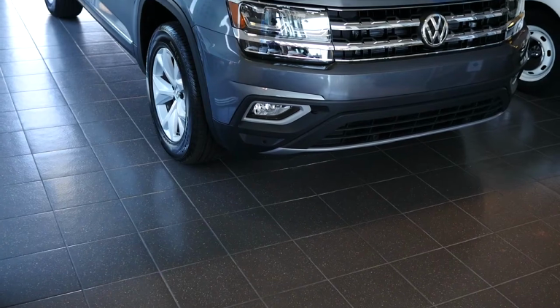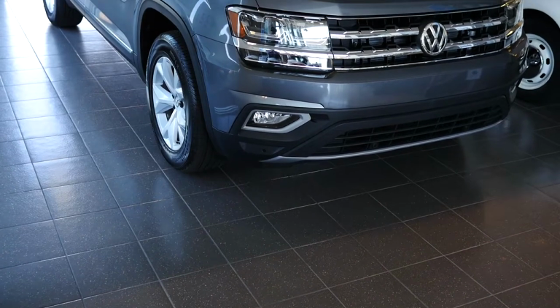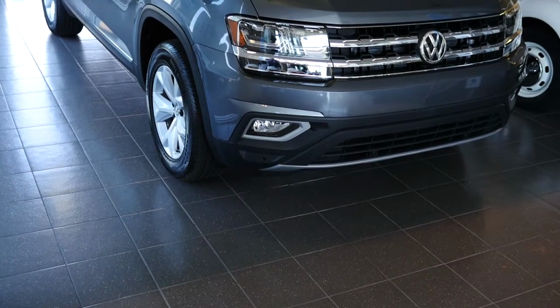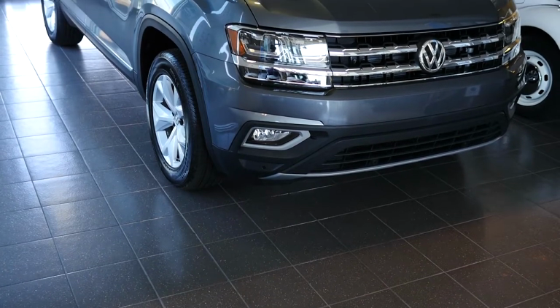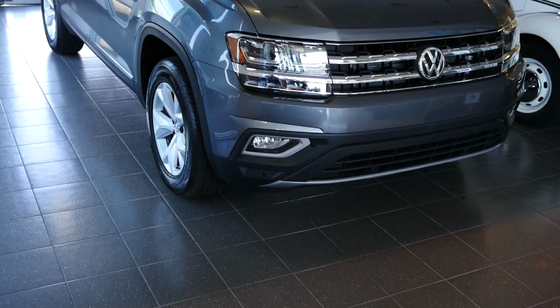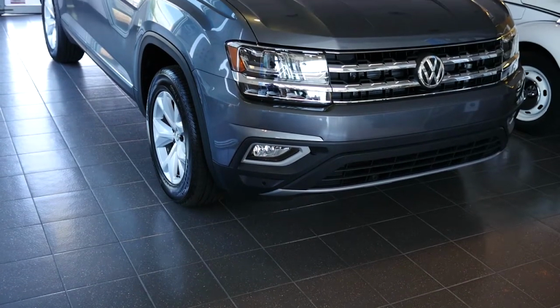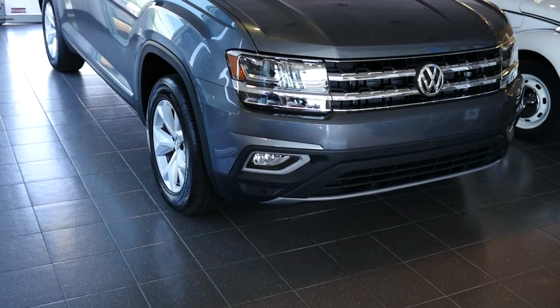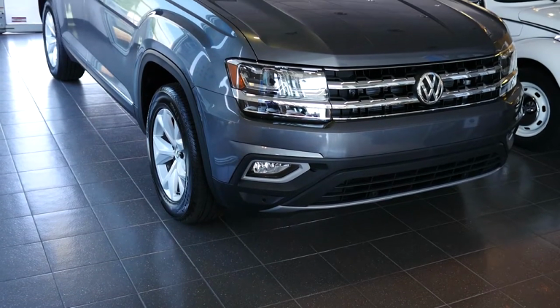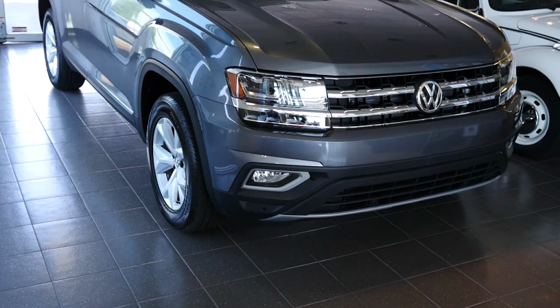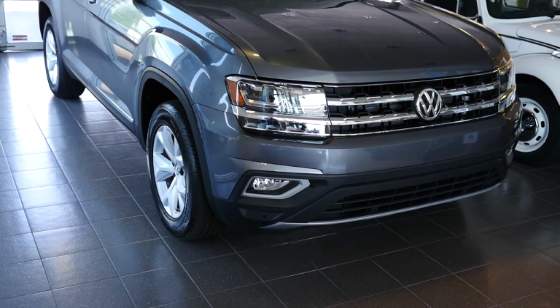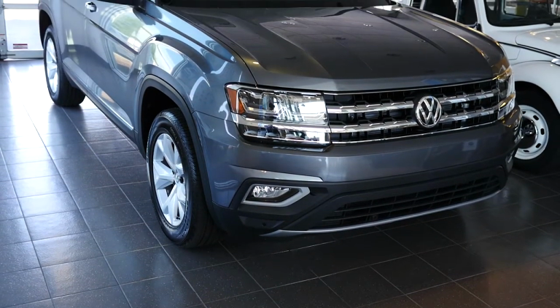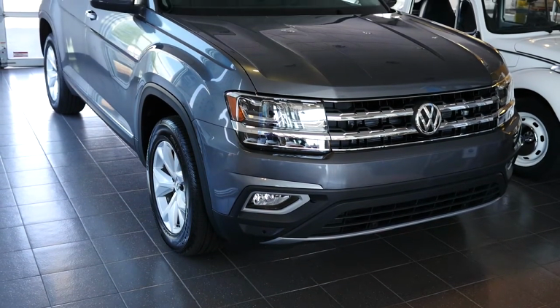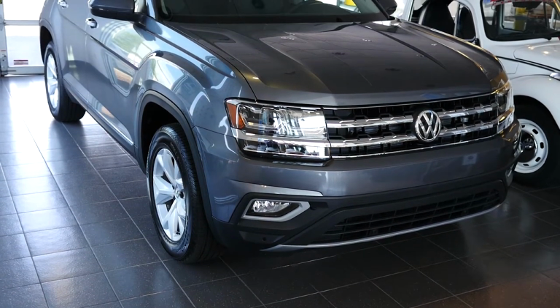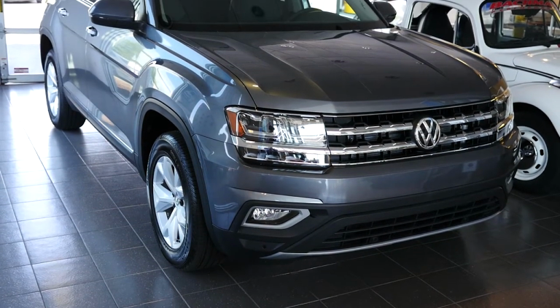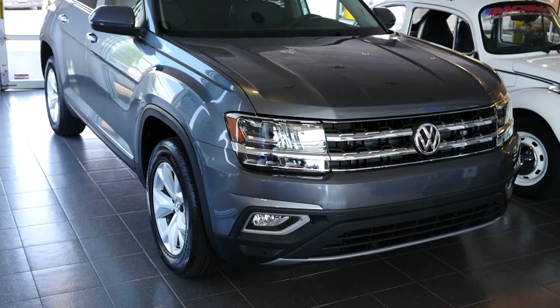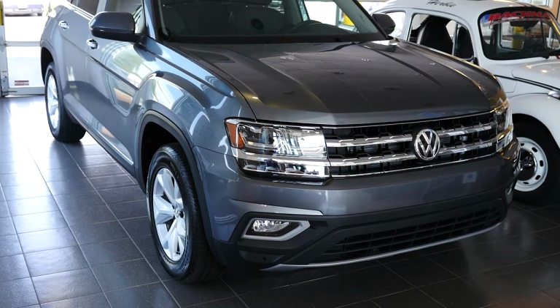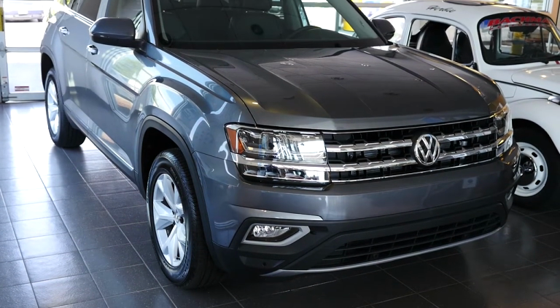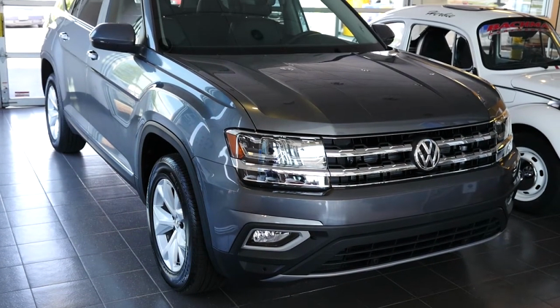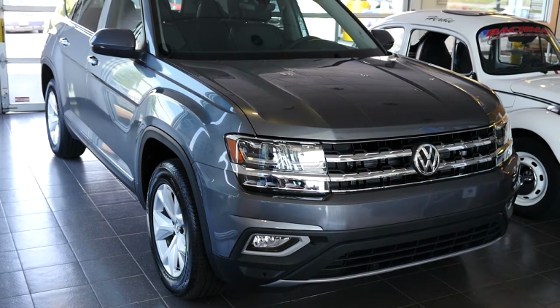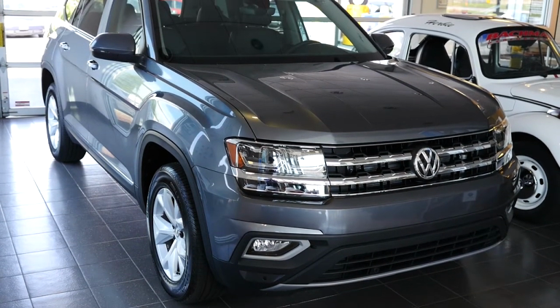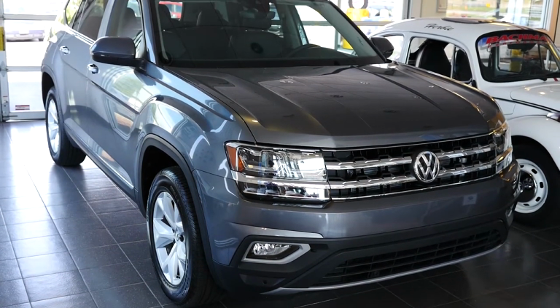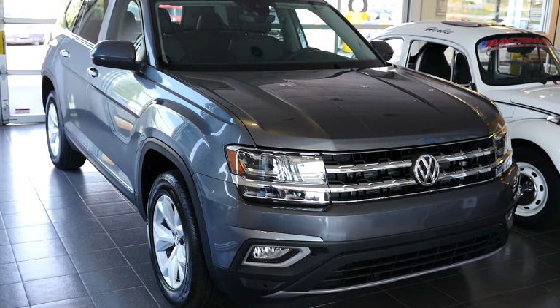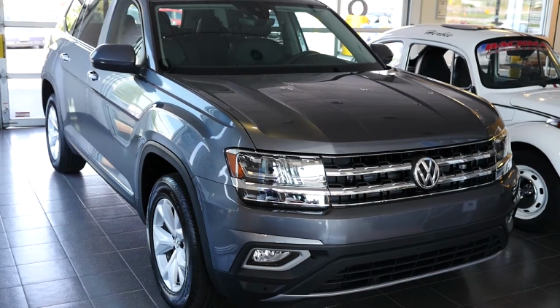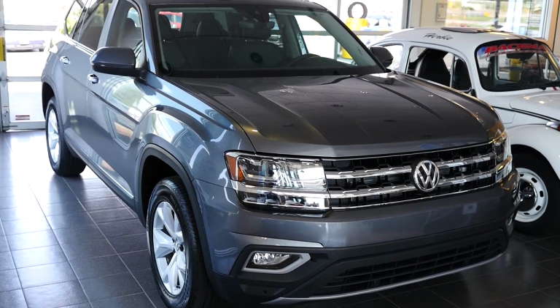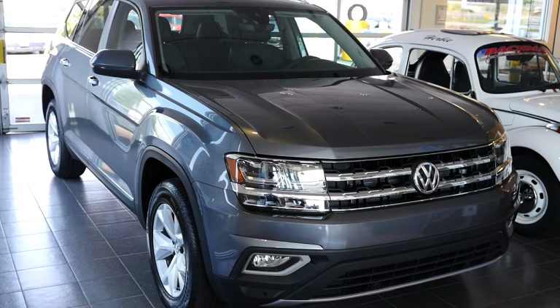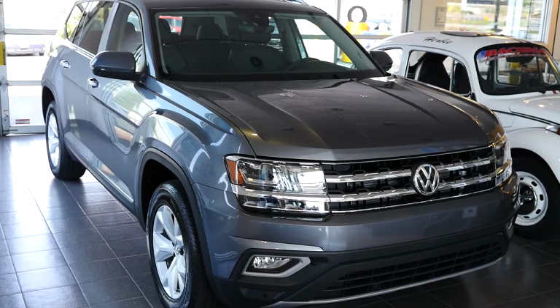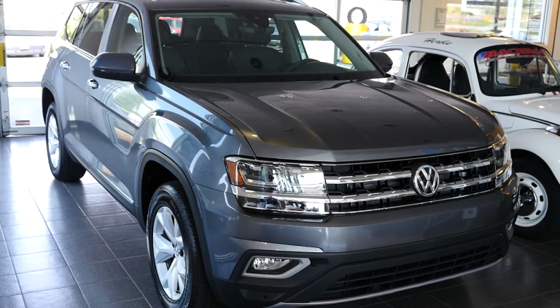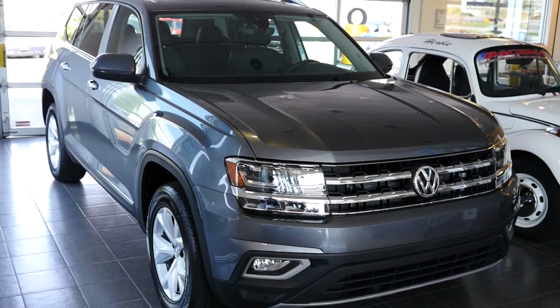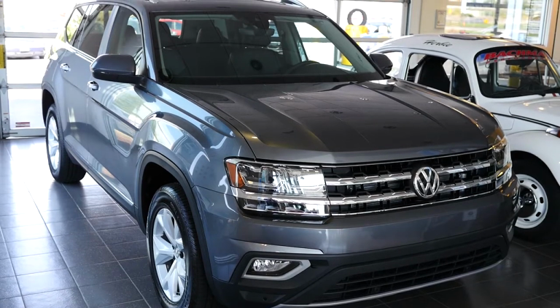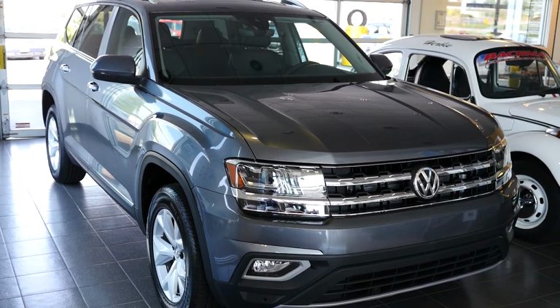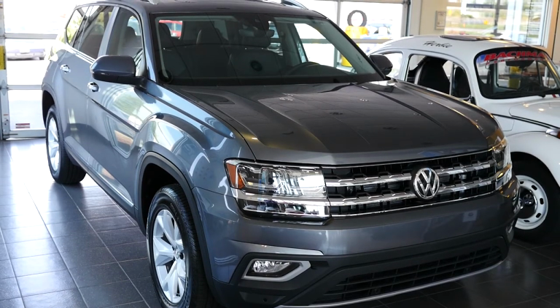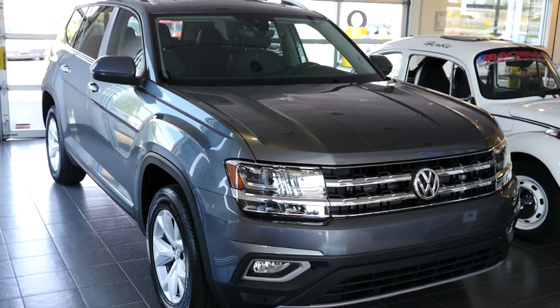In this video we will be showing you the top 7 tech features found inside the 2018 Volkswagen Atlas.